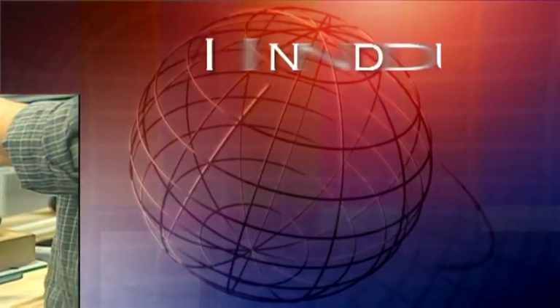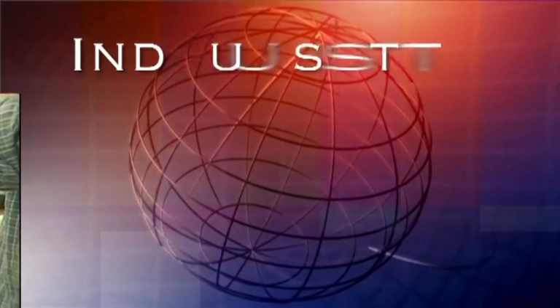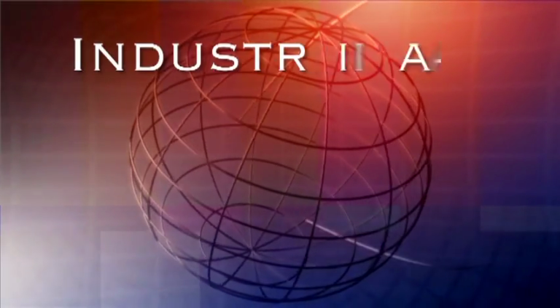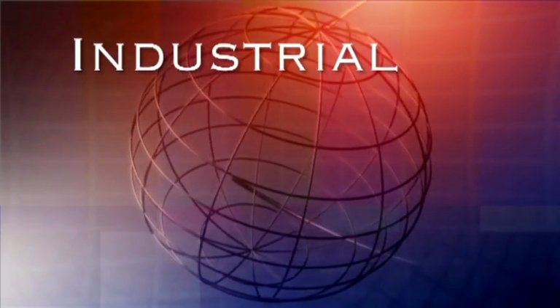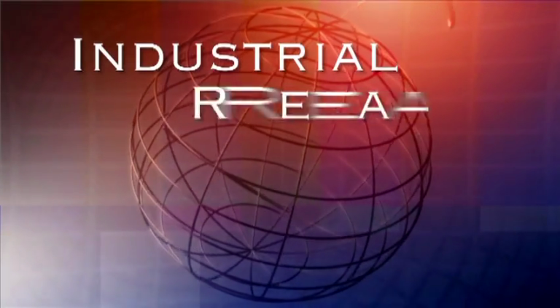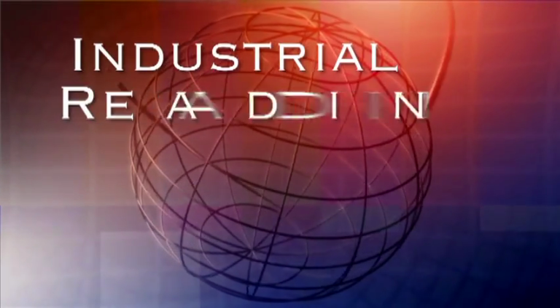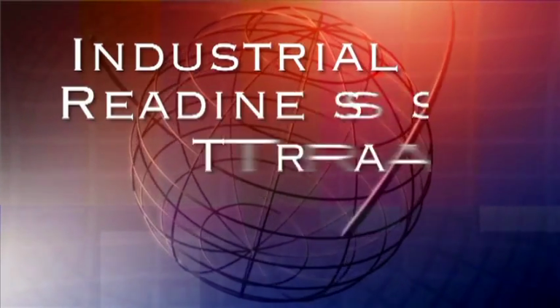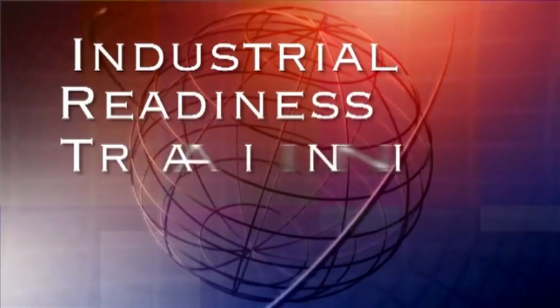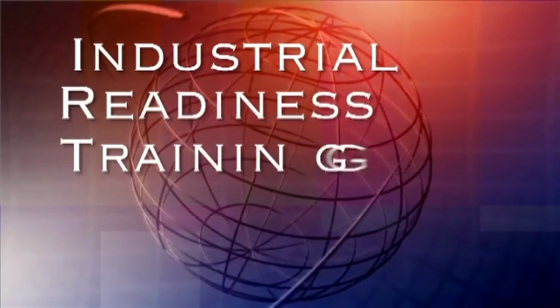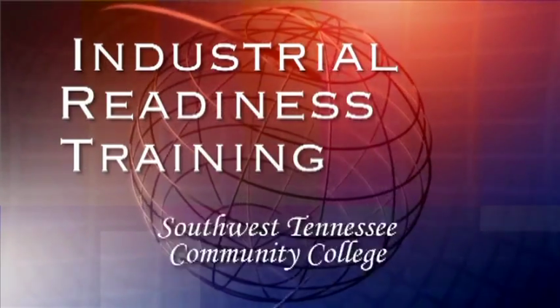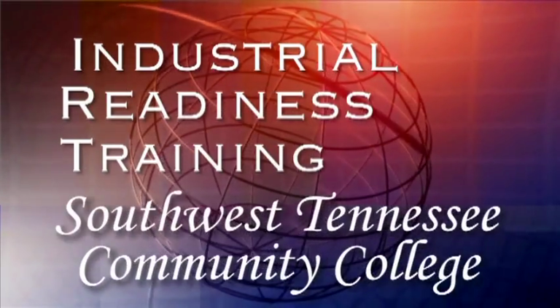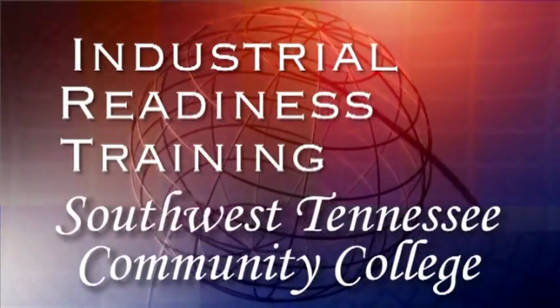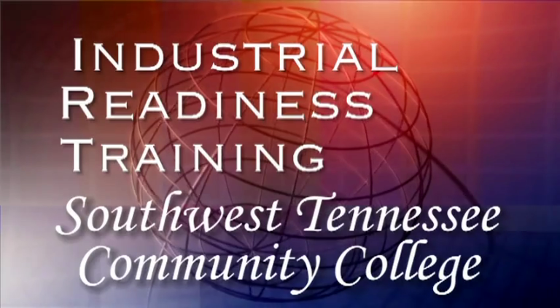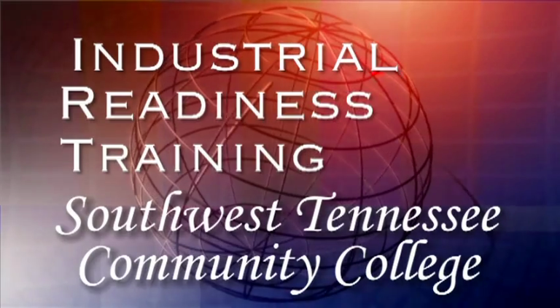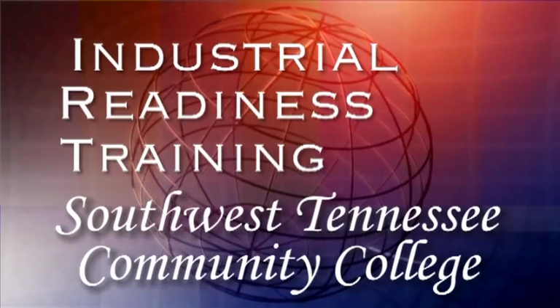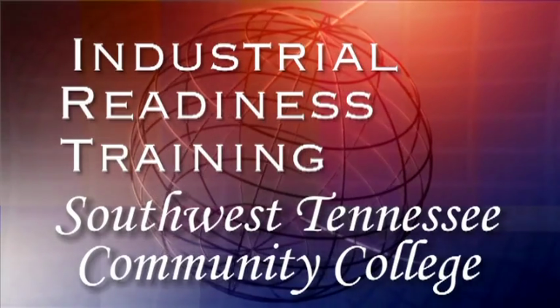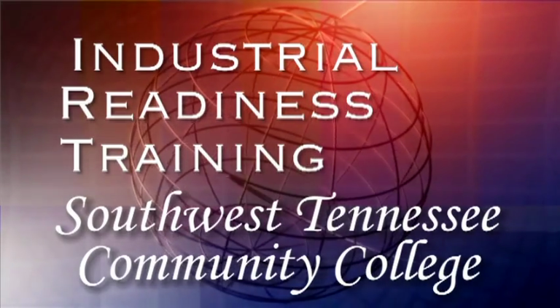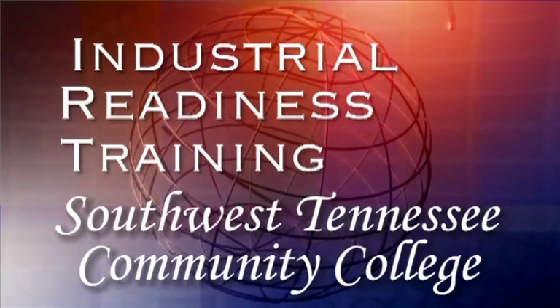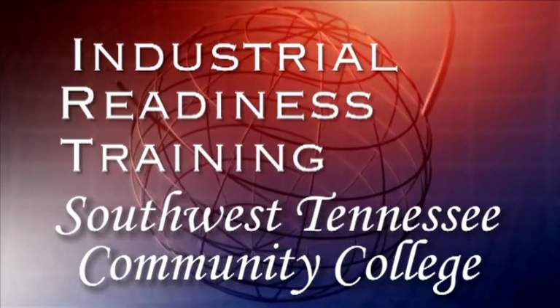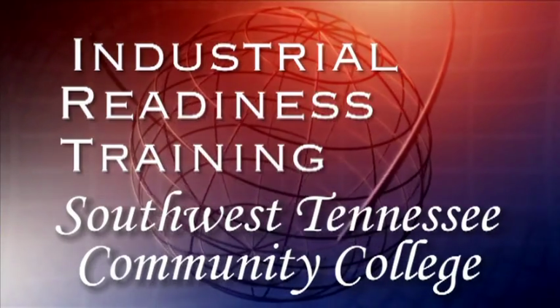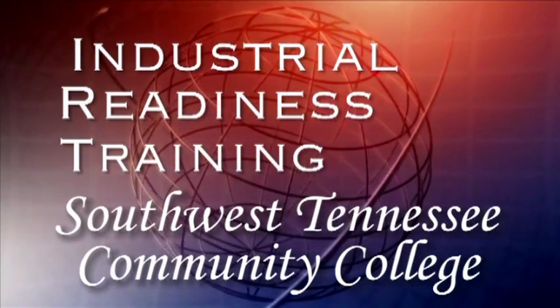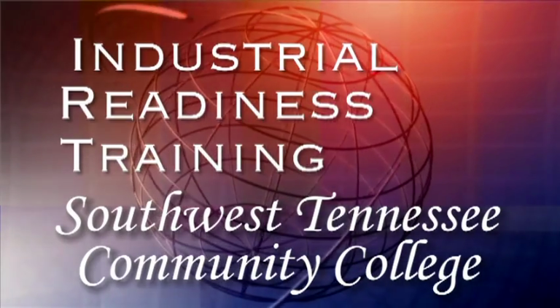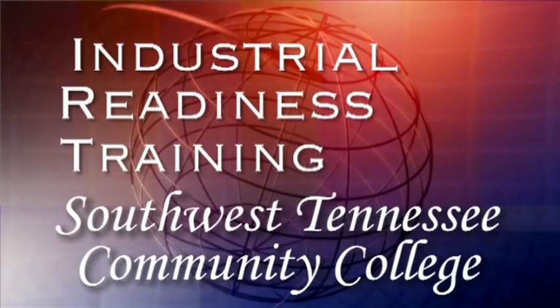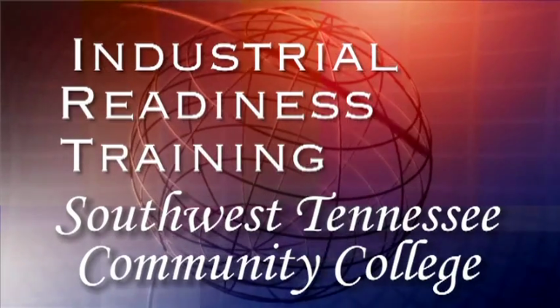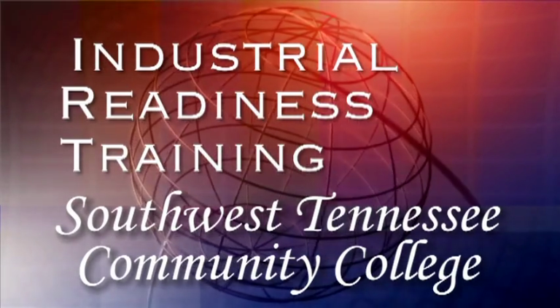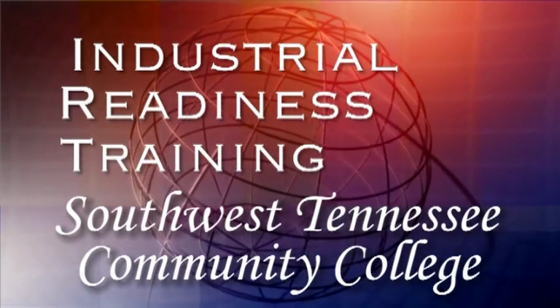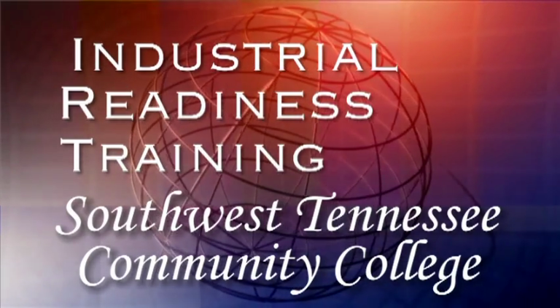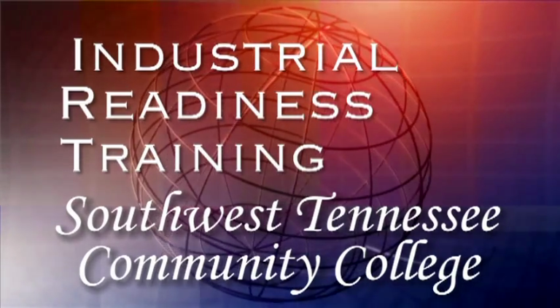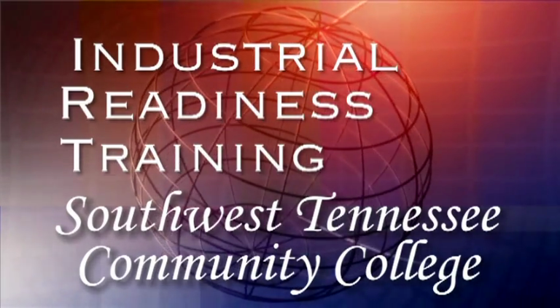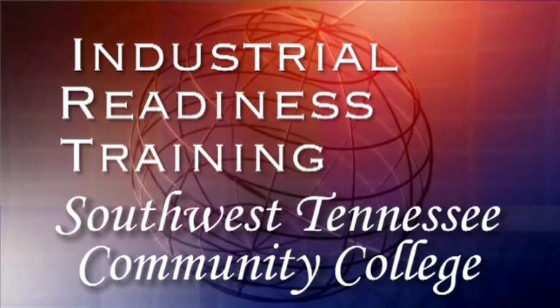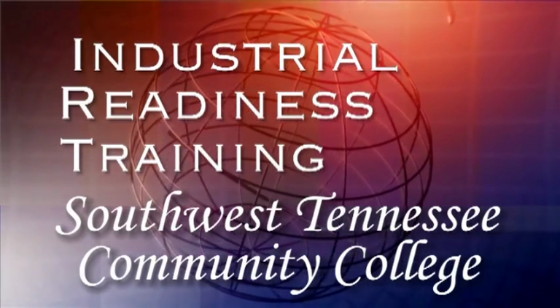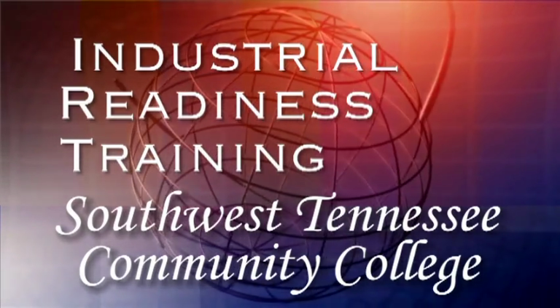Industrial Readiness Training at Southwest Tennessee Community College. Enhancing skills for the 21st century.